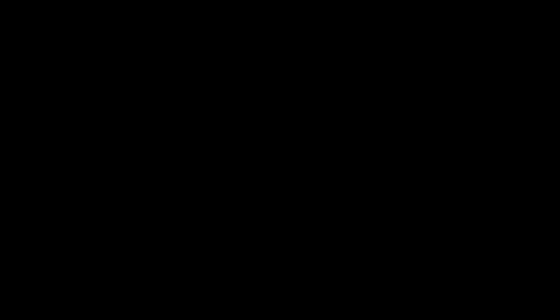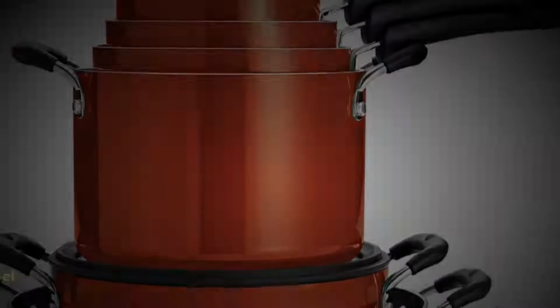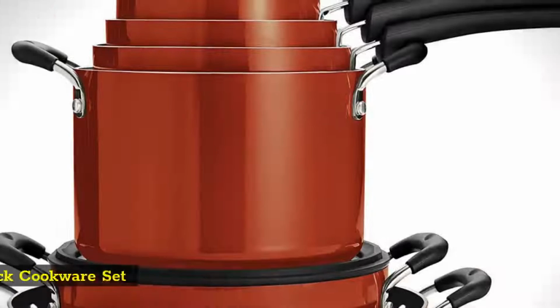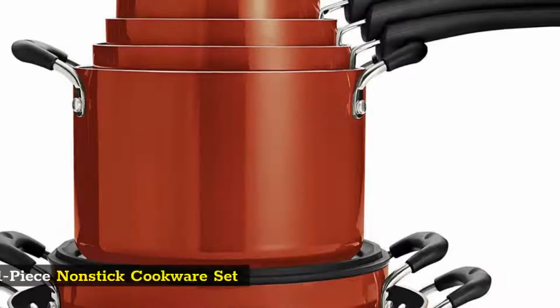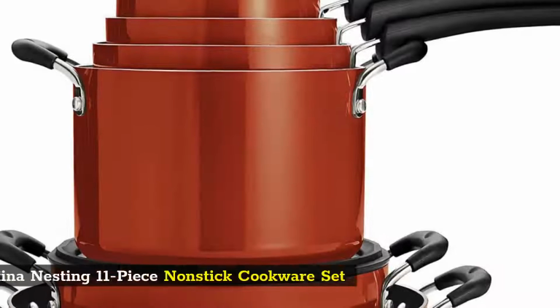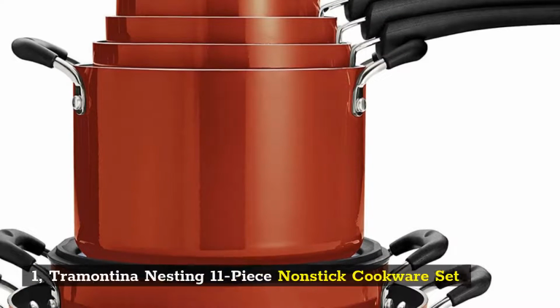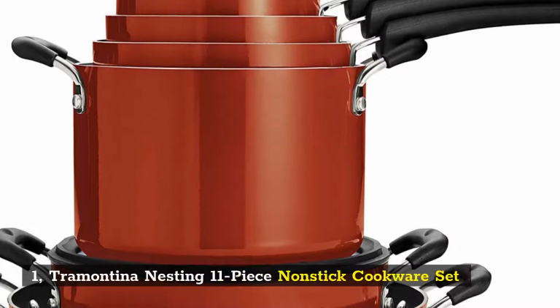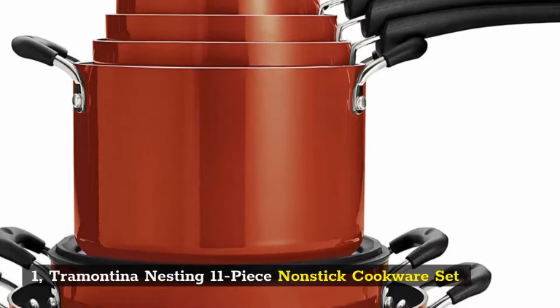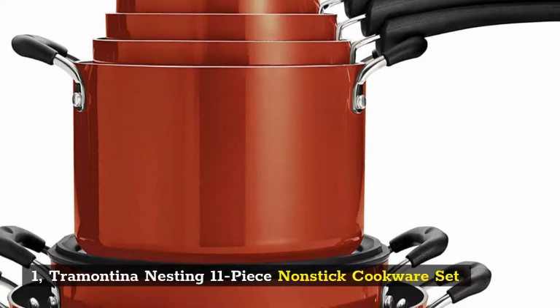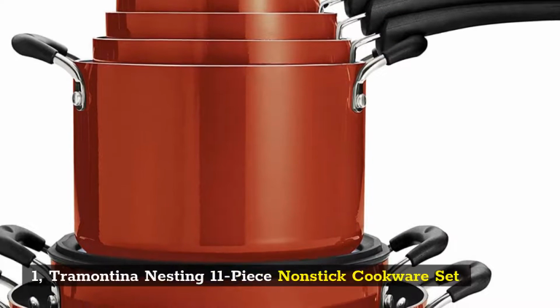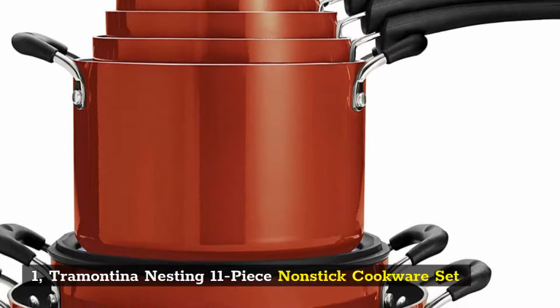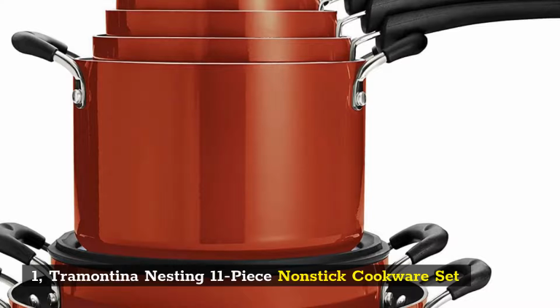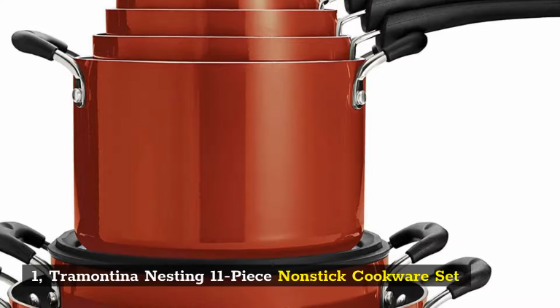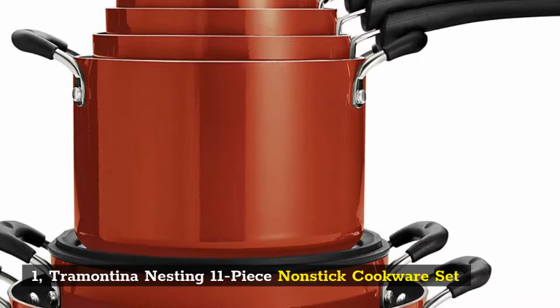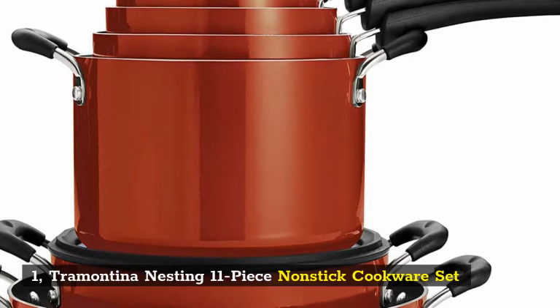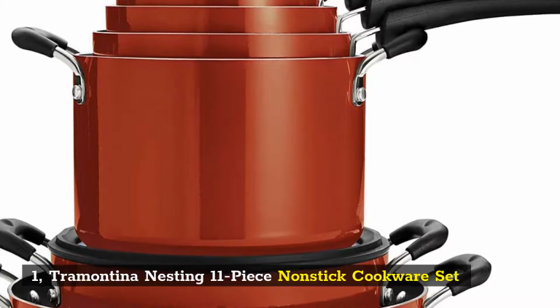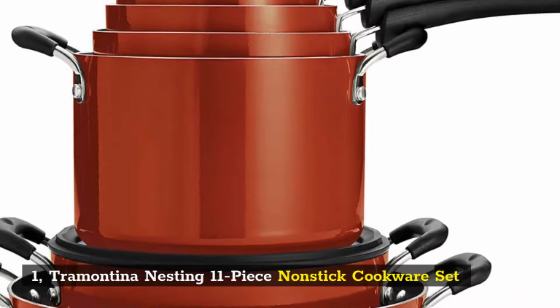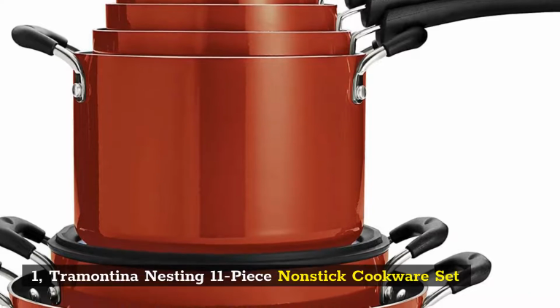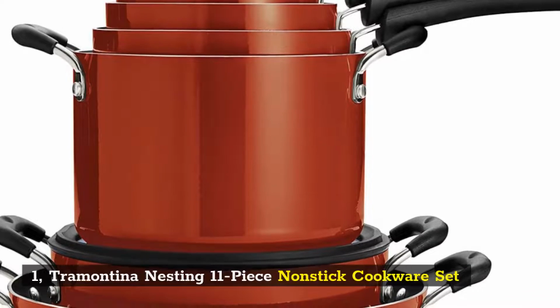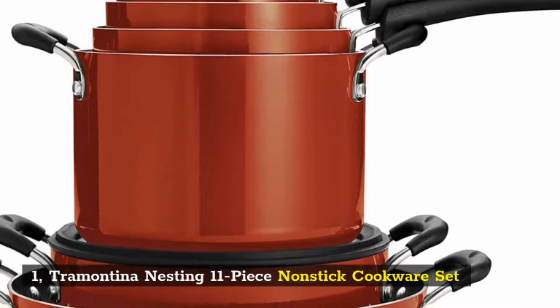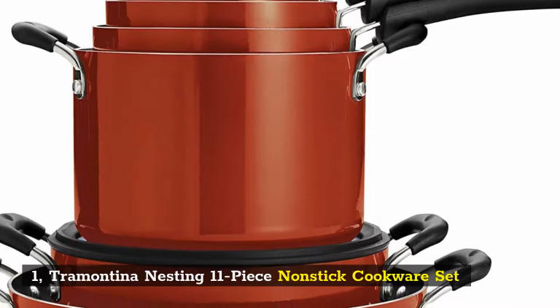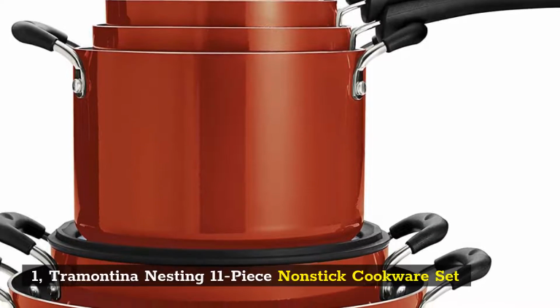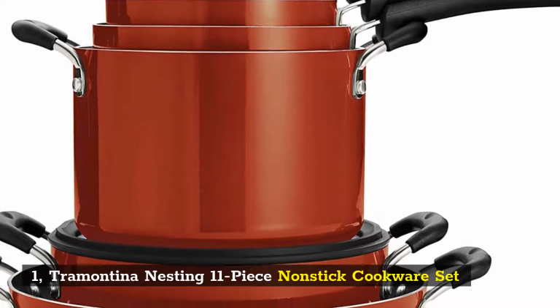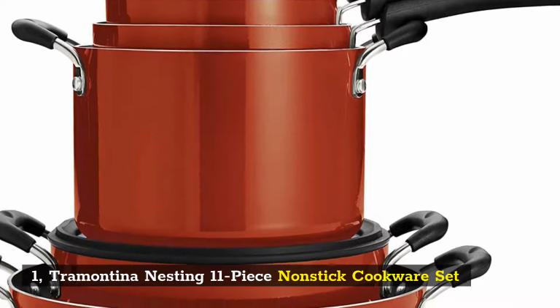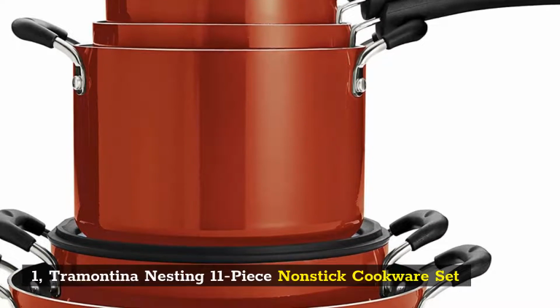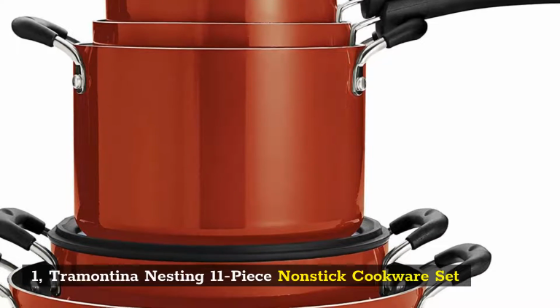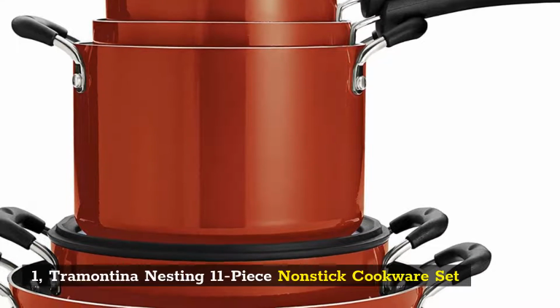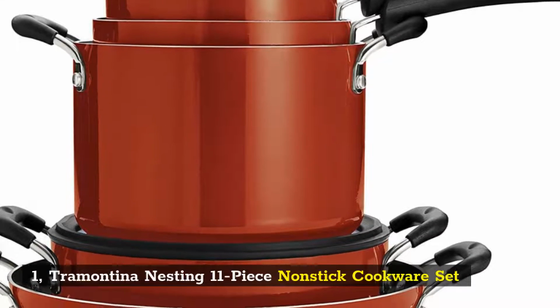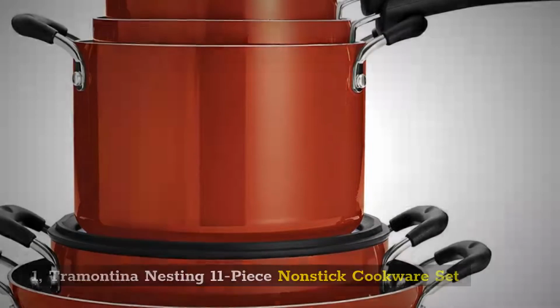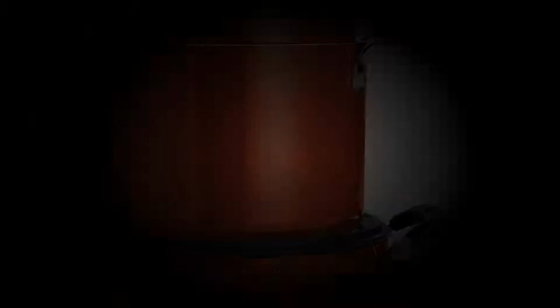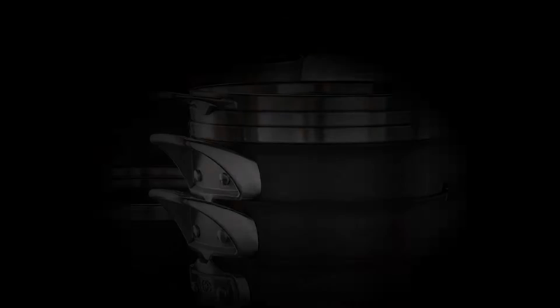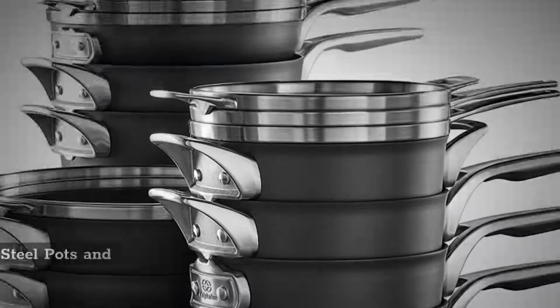1. Tramontina Nesting 11-piece Nonstick Cookware Set.